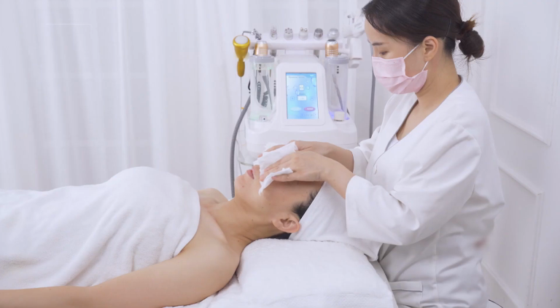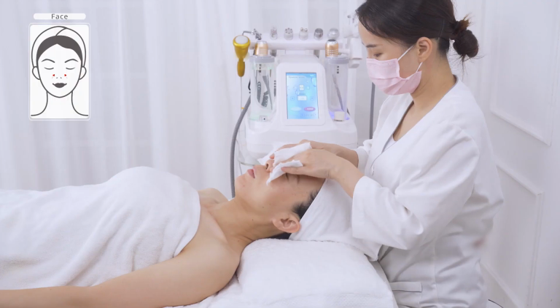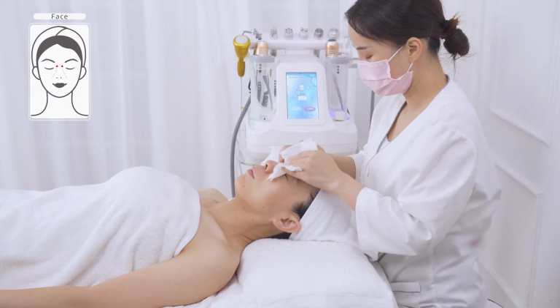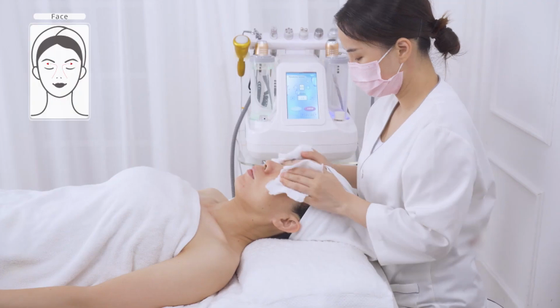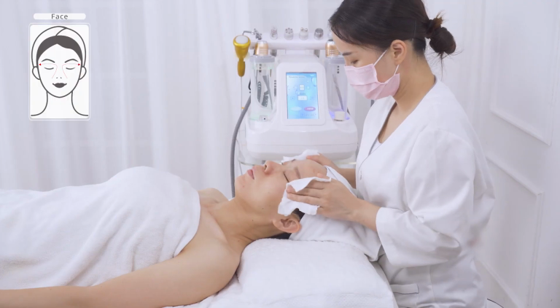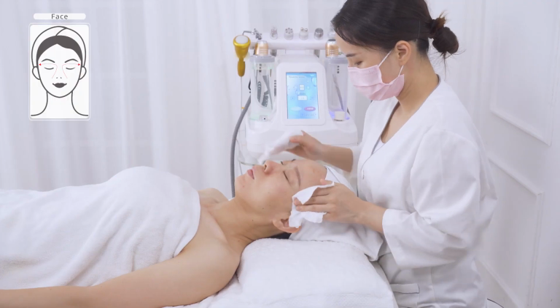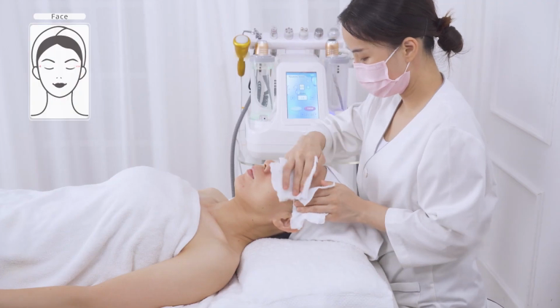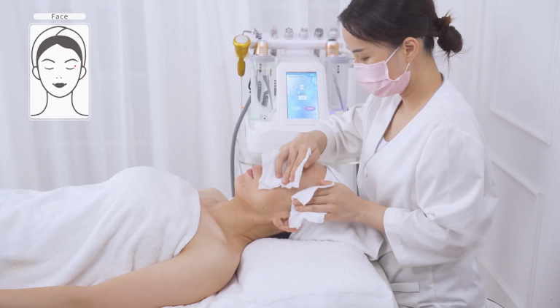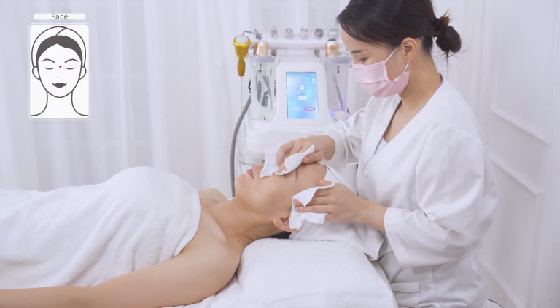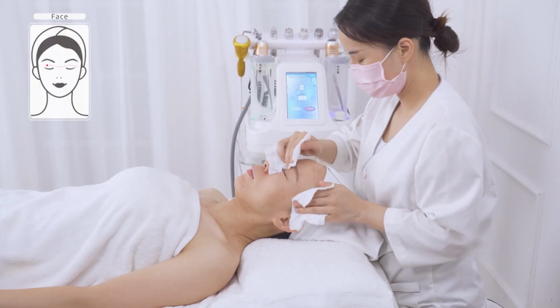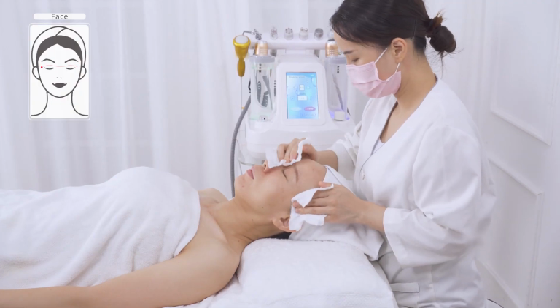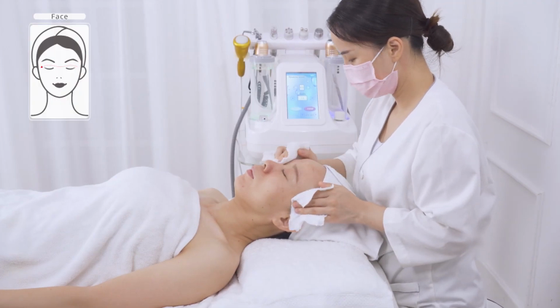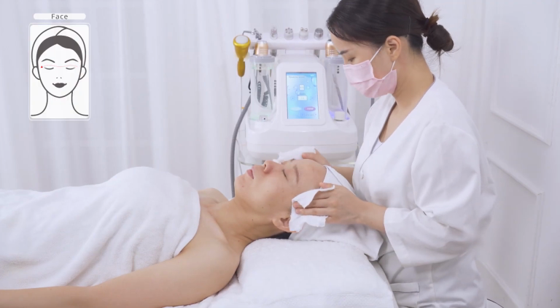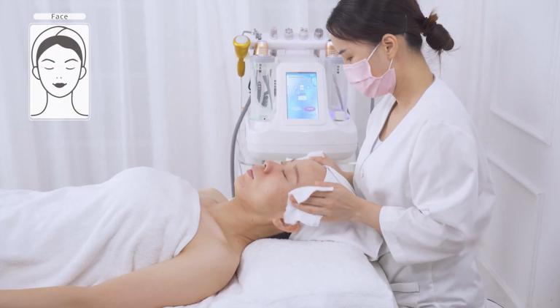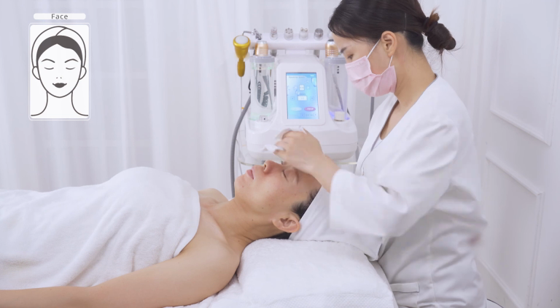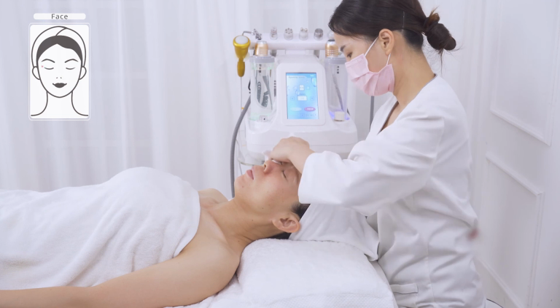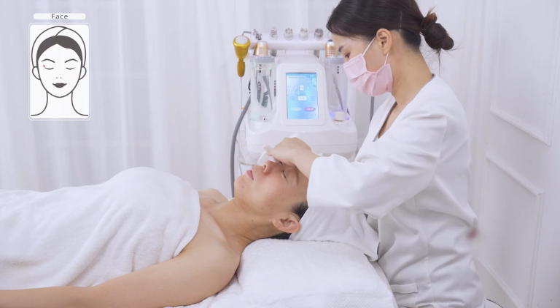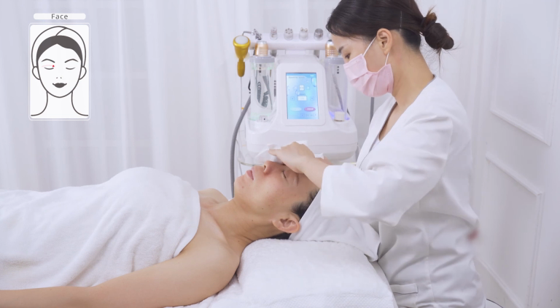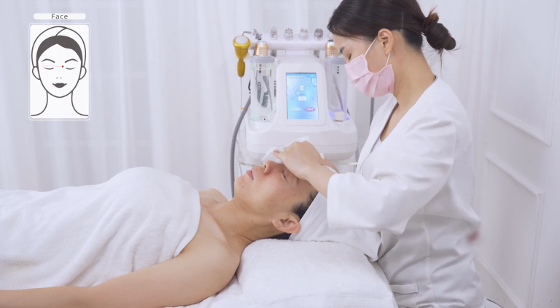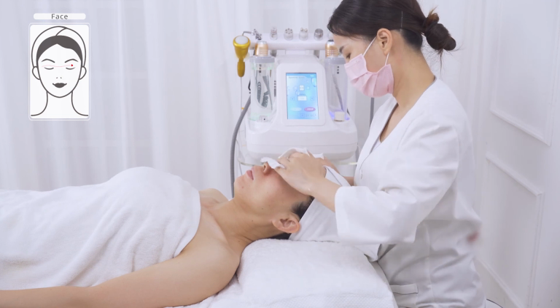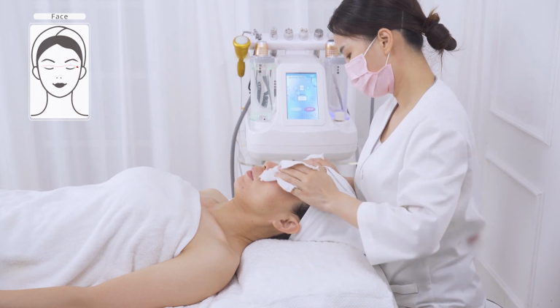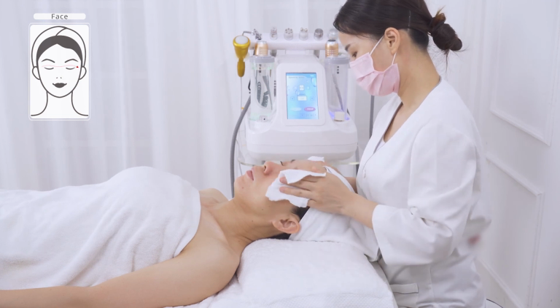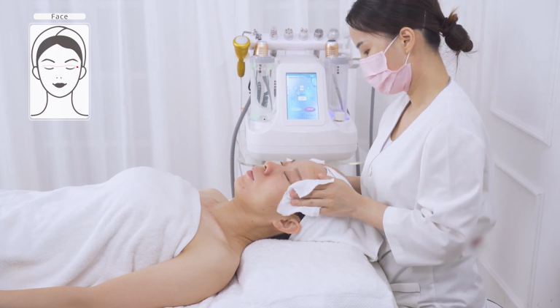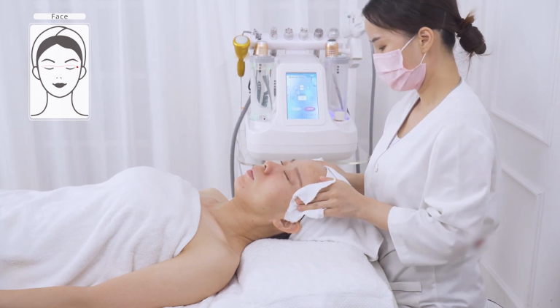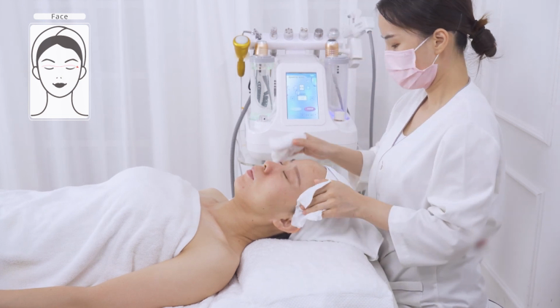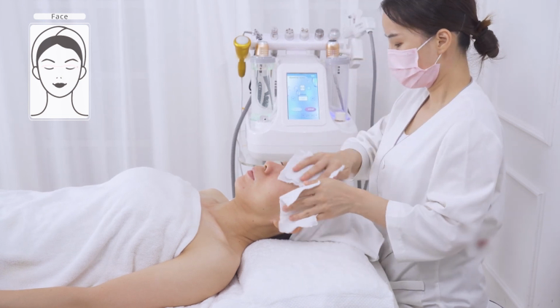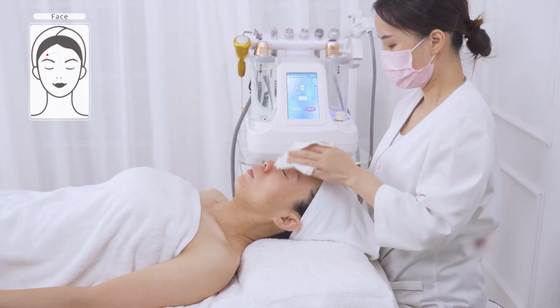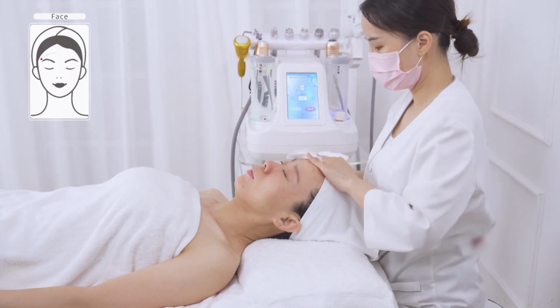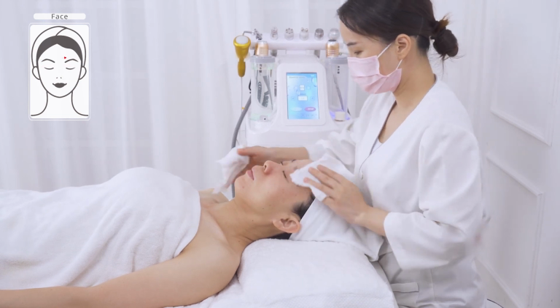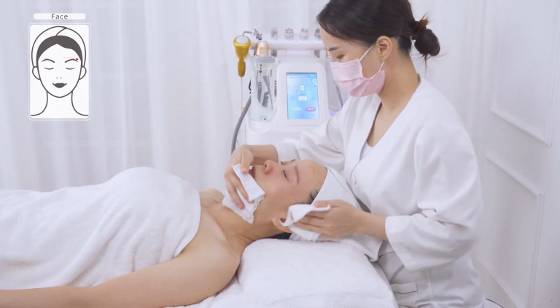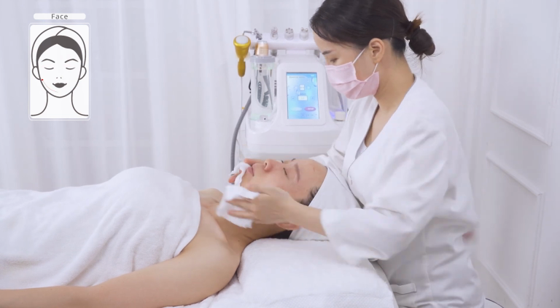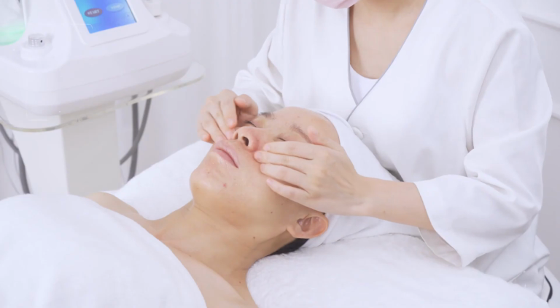Apply toner, essence, cream, and sunscreen. Thank you.